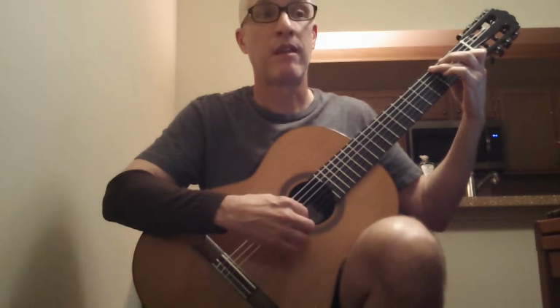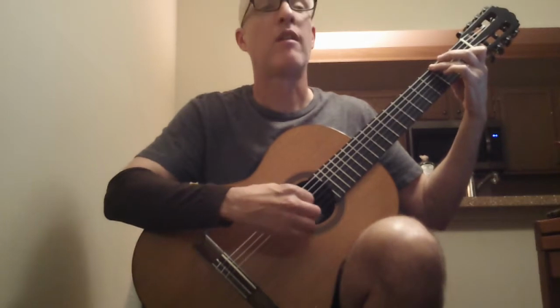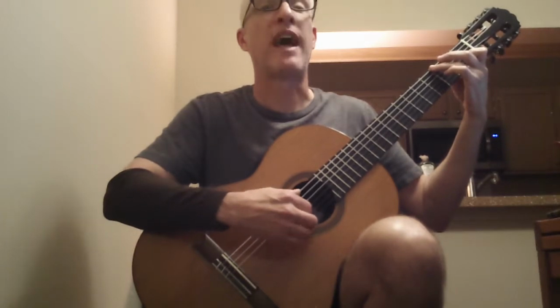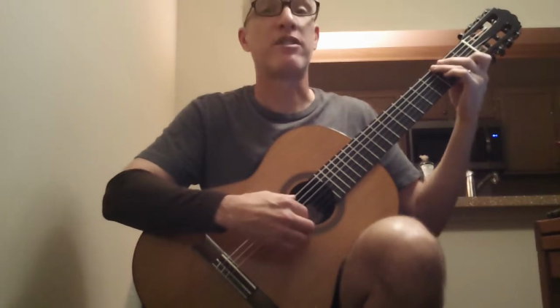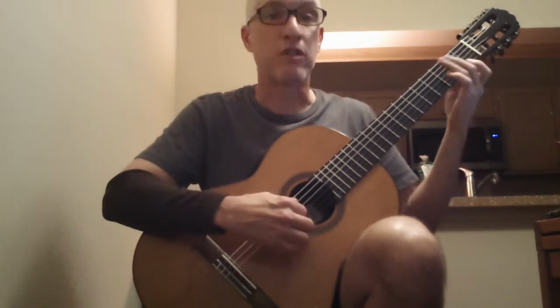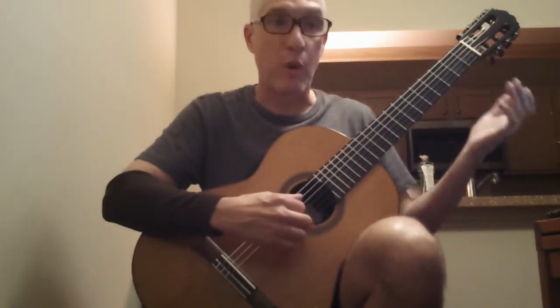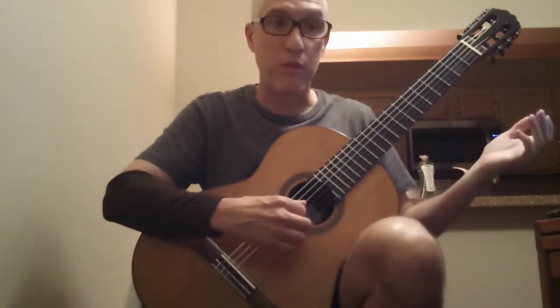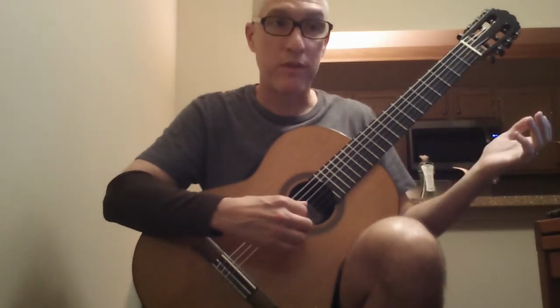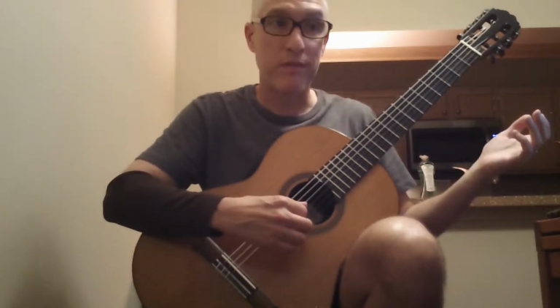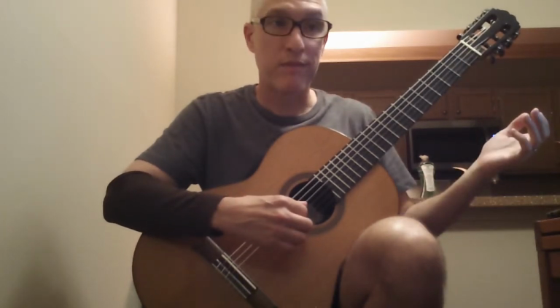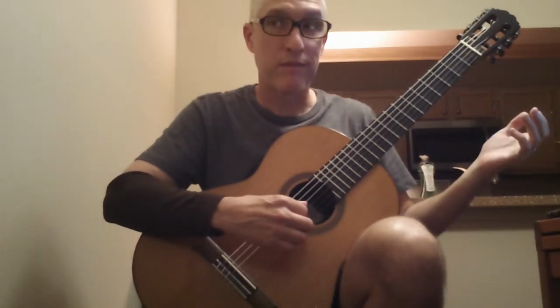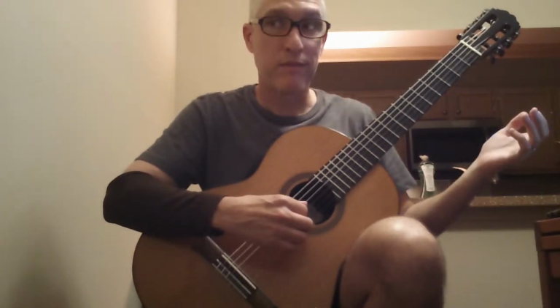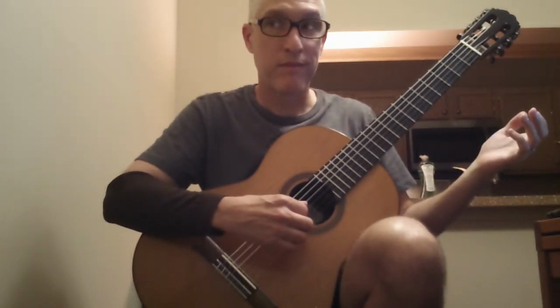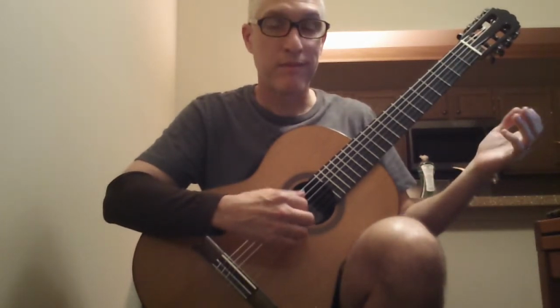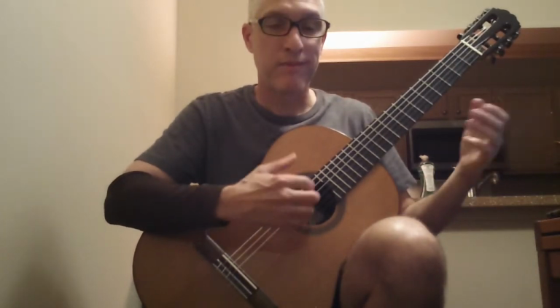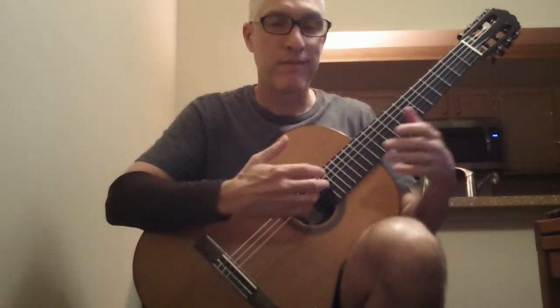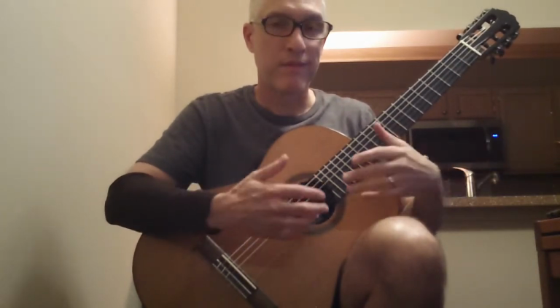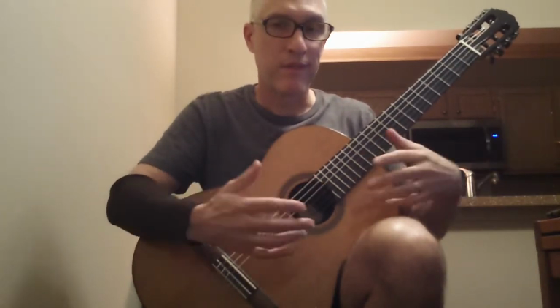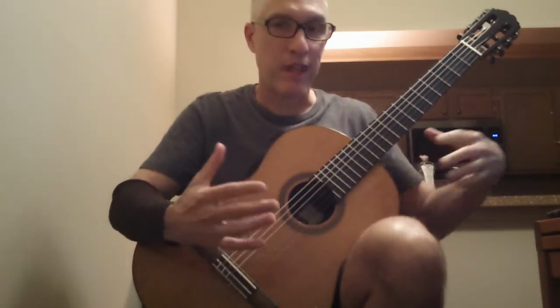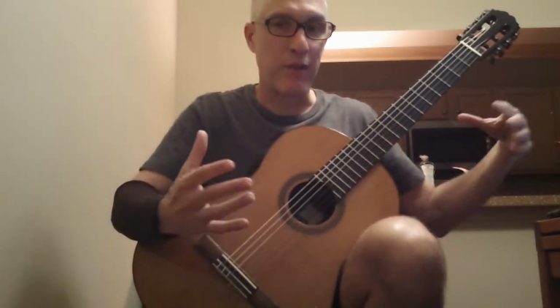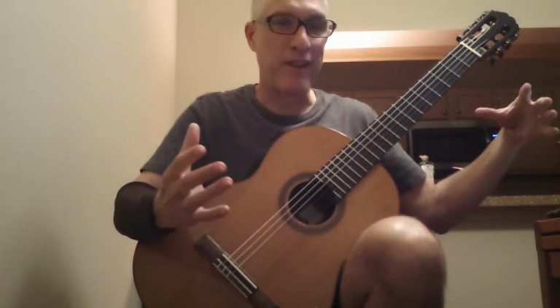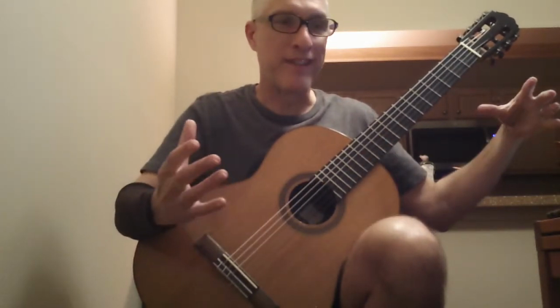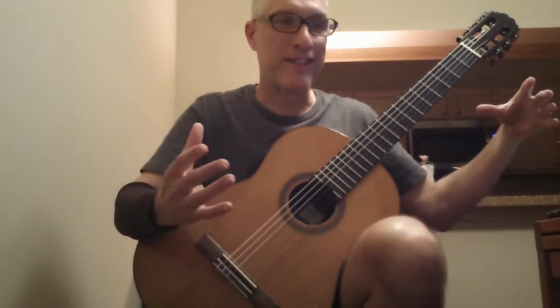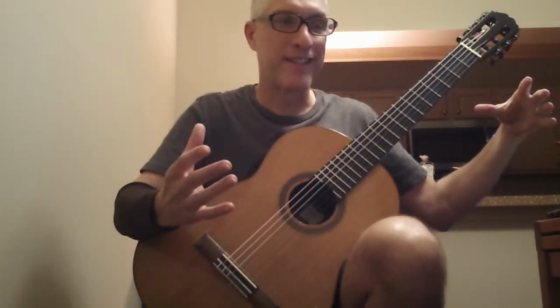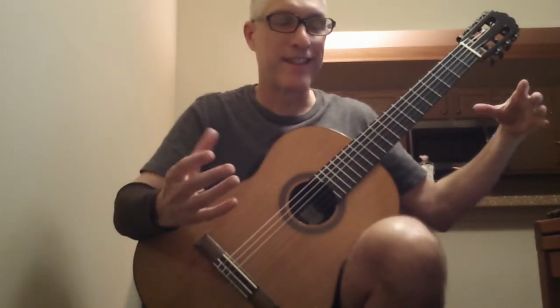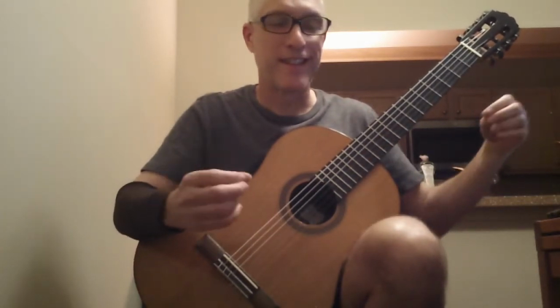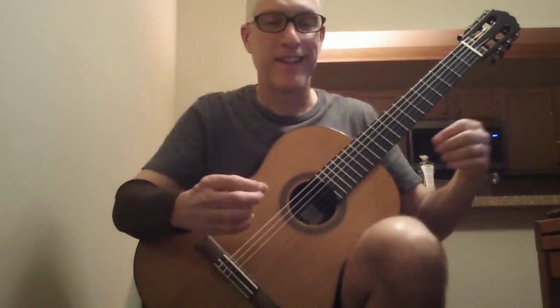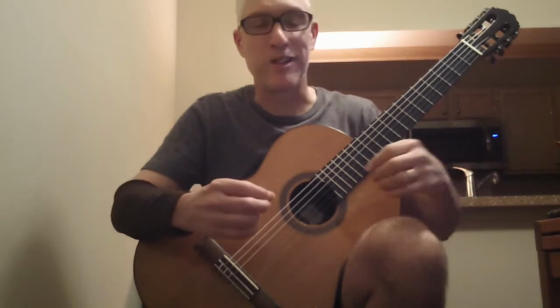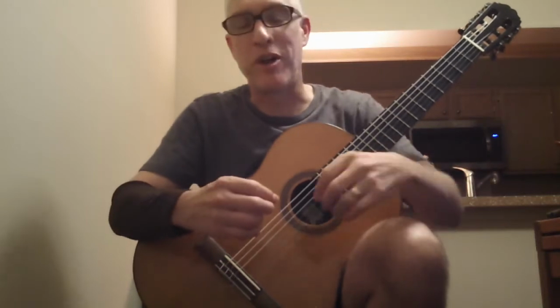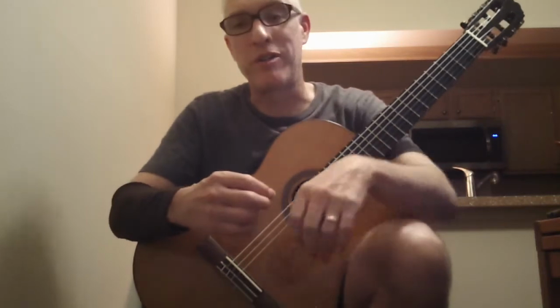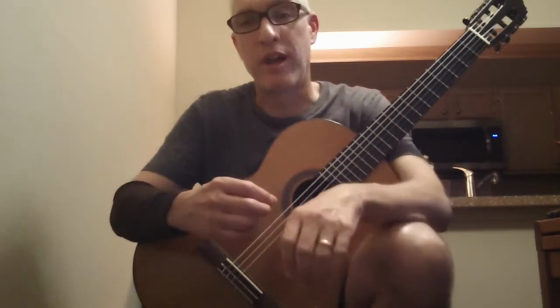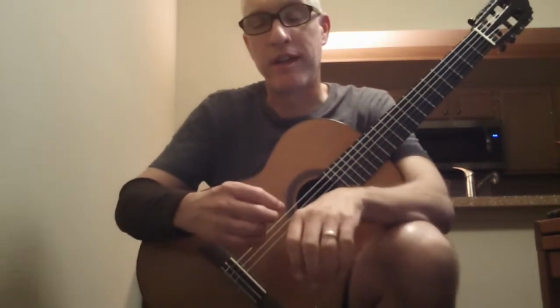Last note. Let it ring as long as you like.